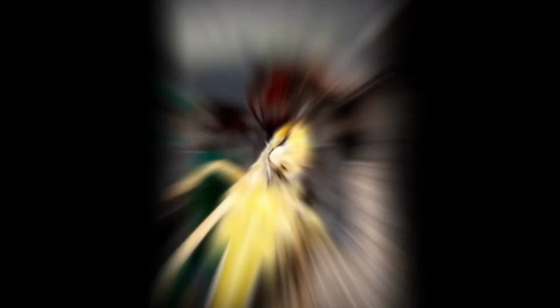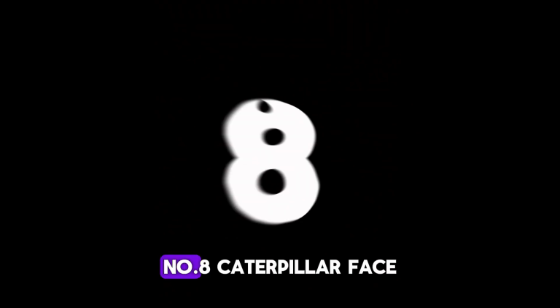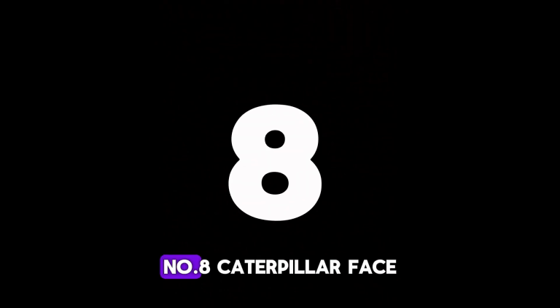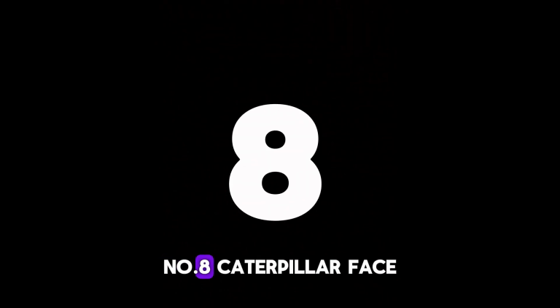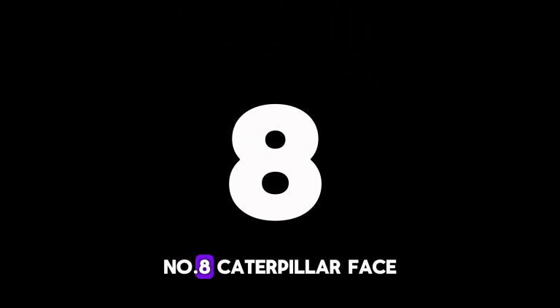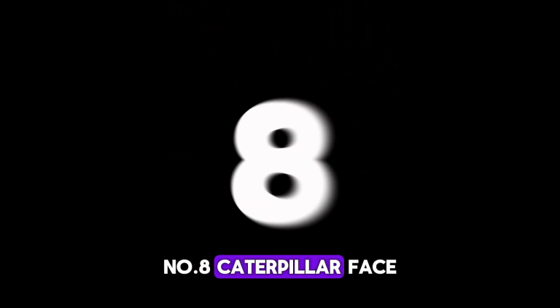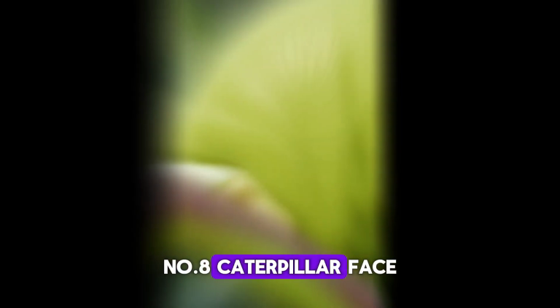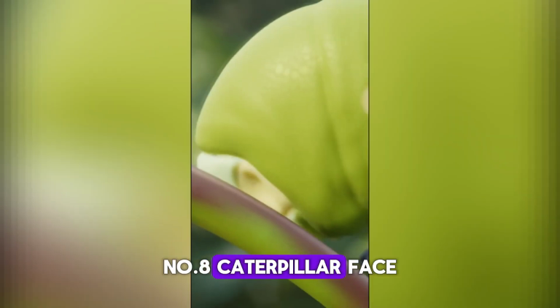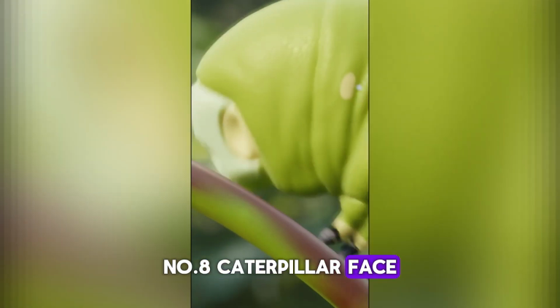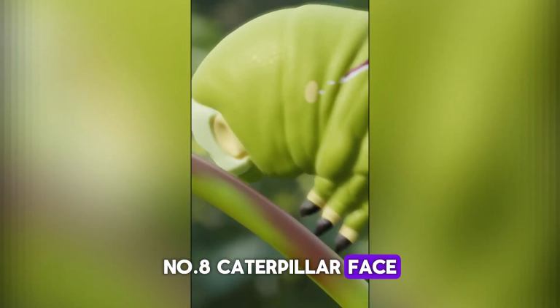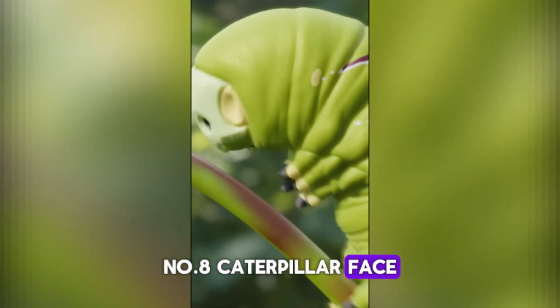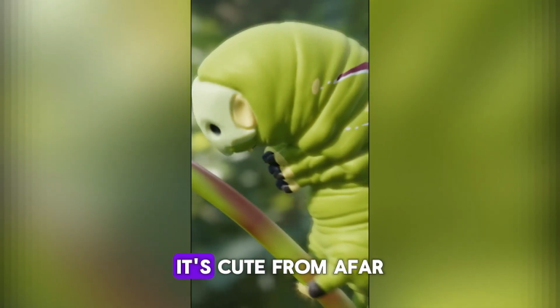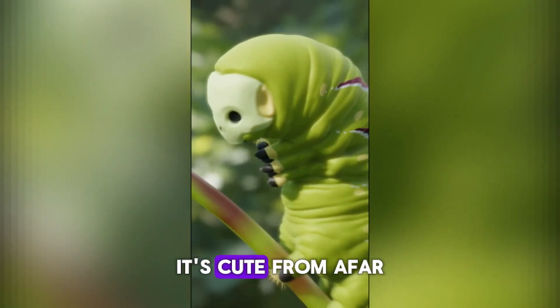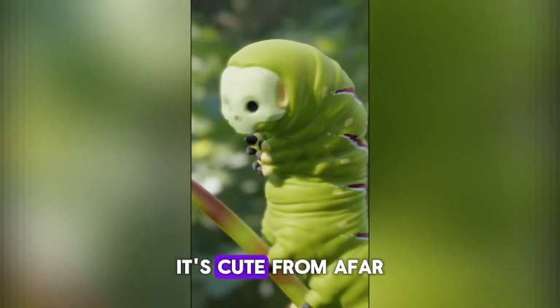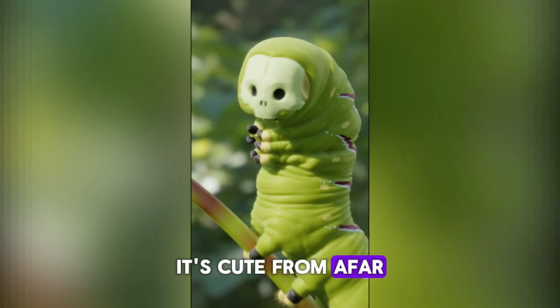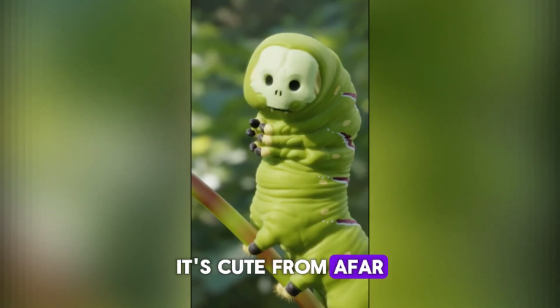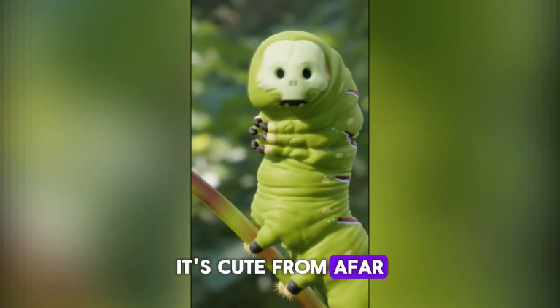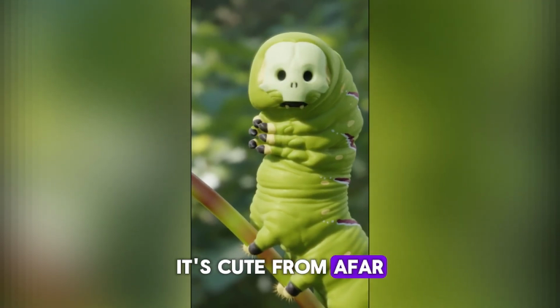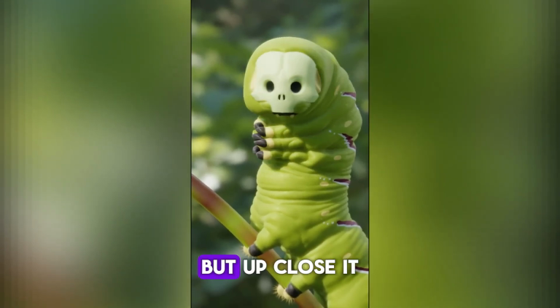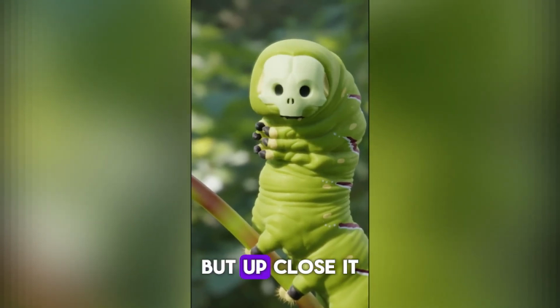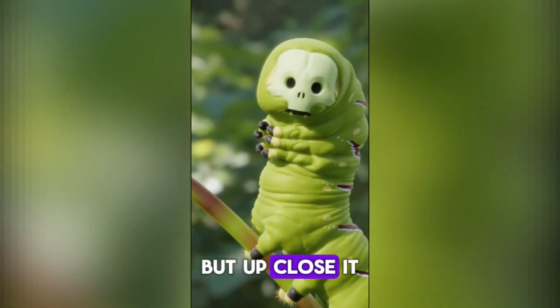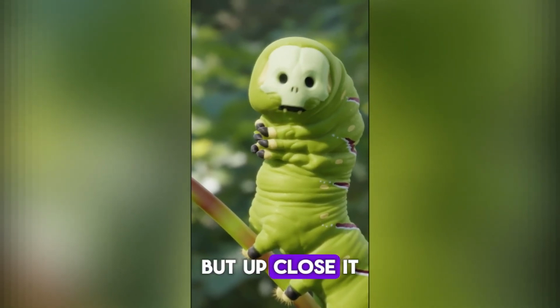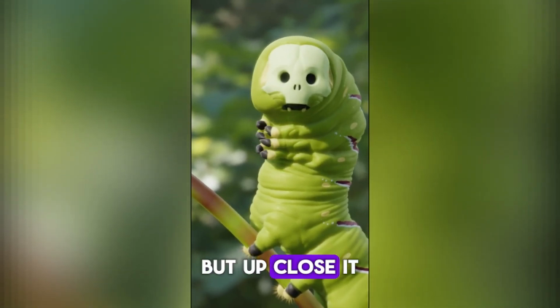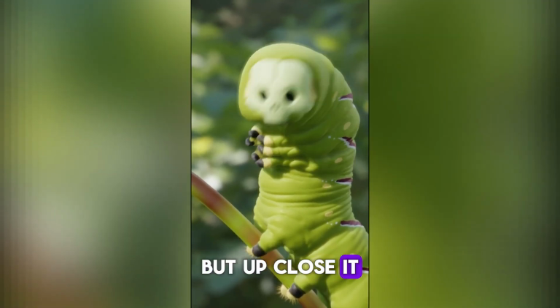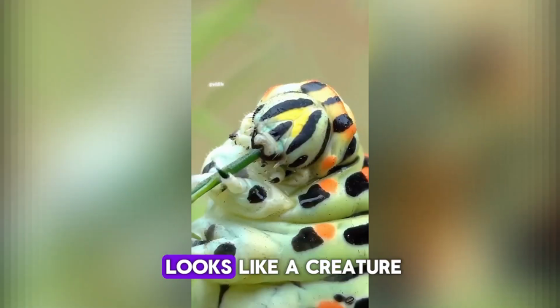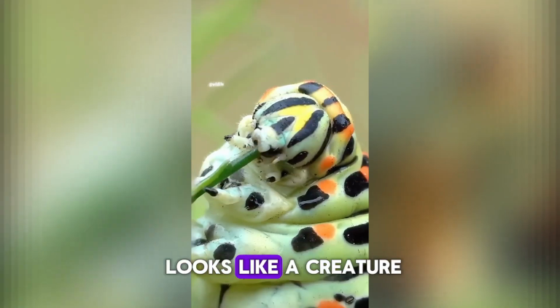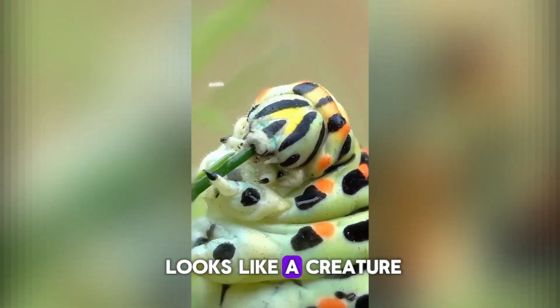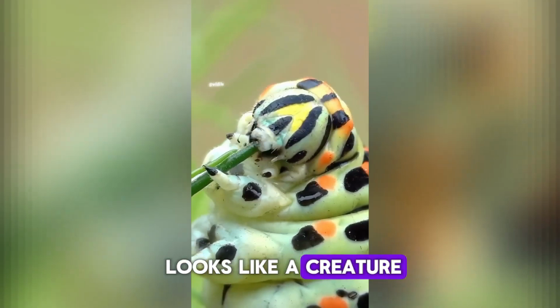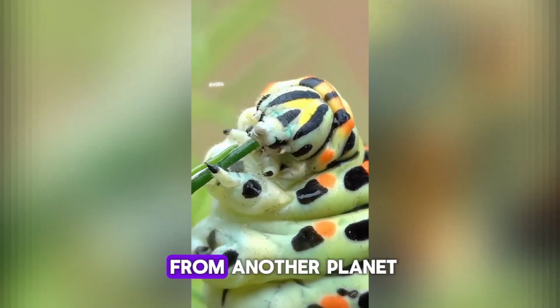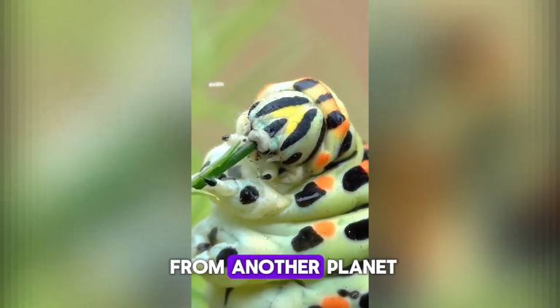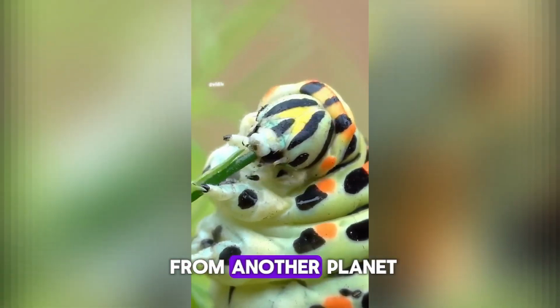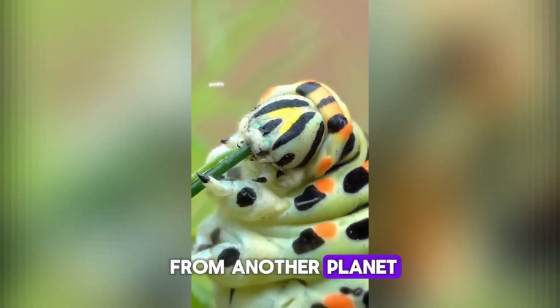Number 8. Caterpillar face. It's cute from afar, but up close it looks like a creature from another planet.